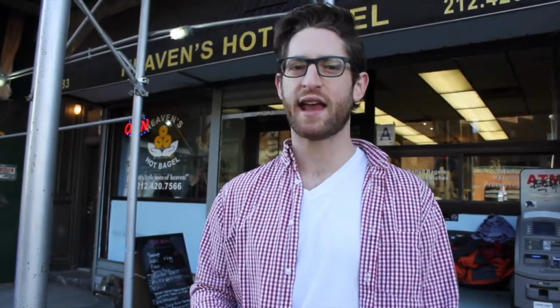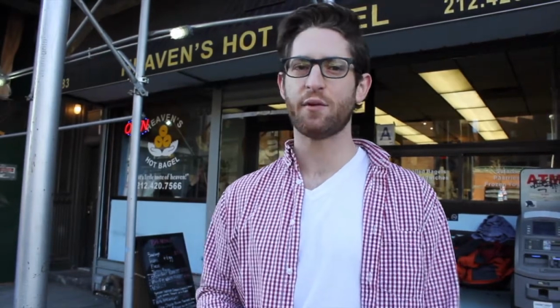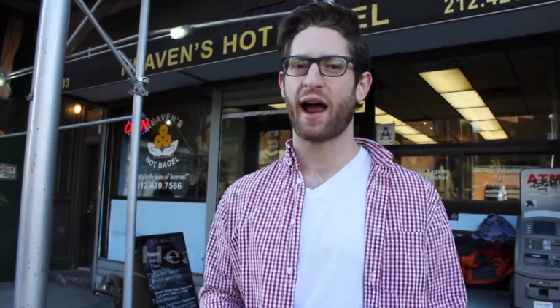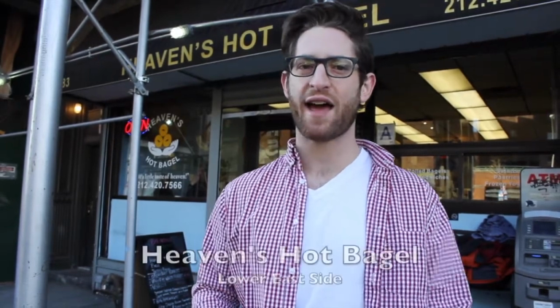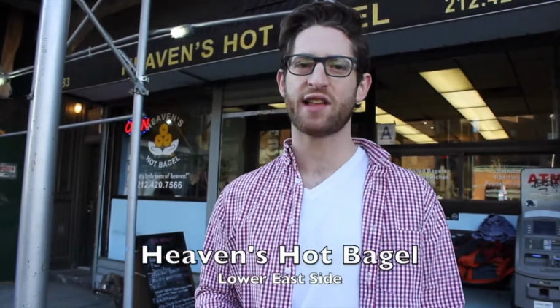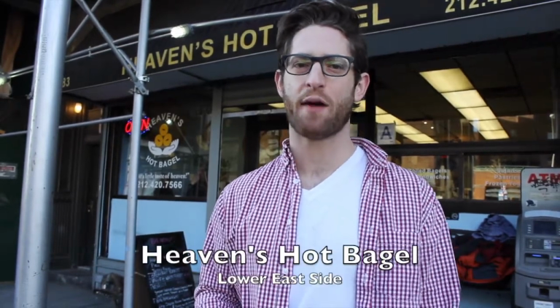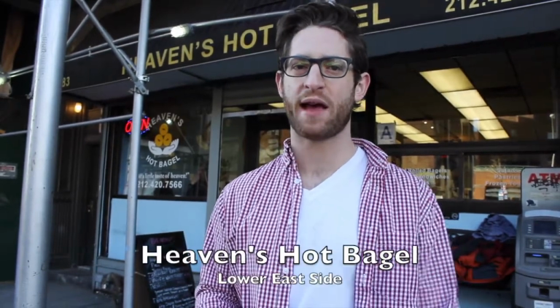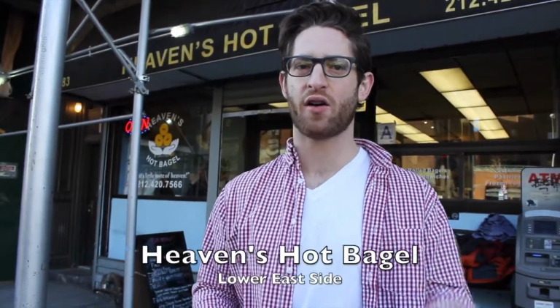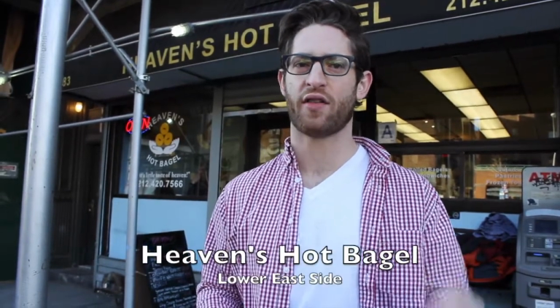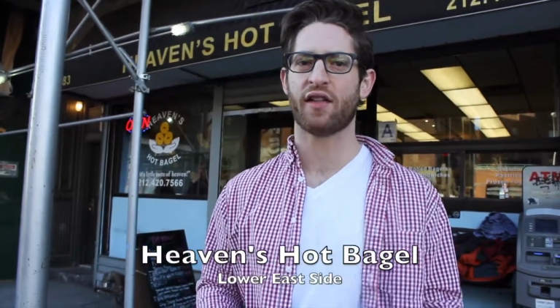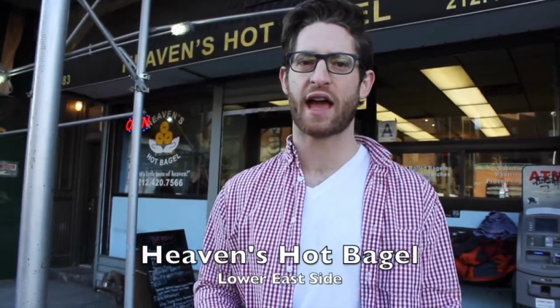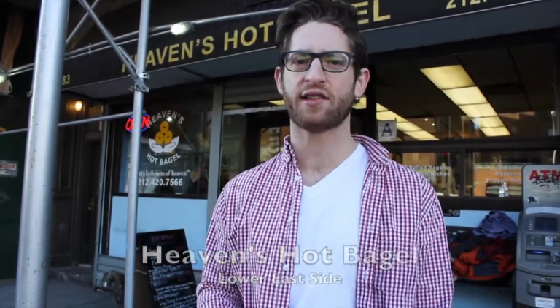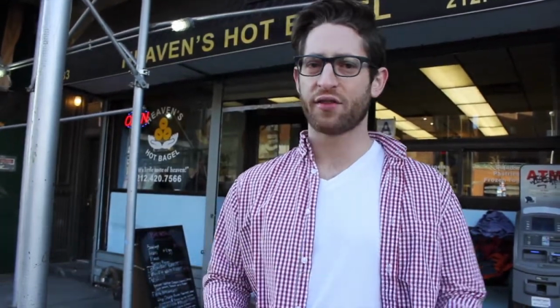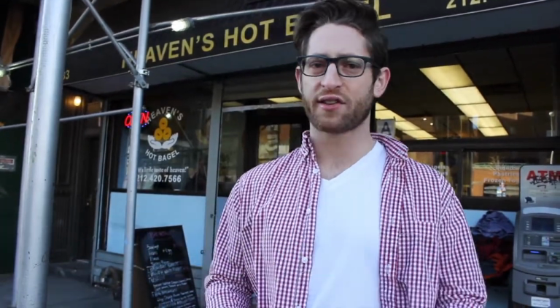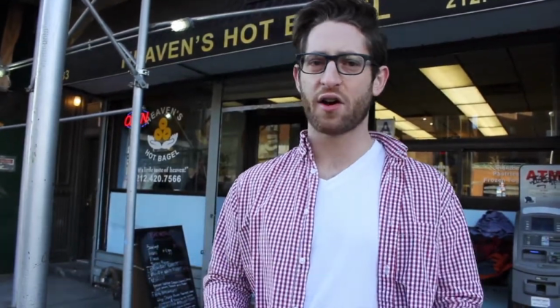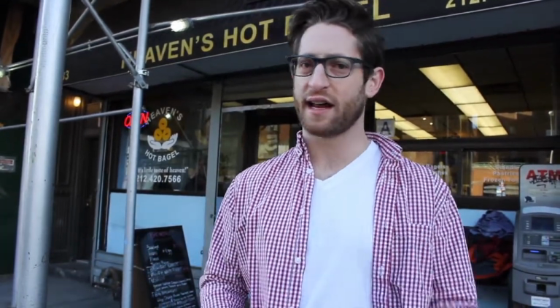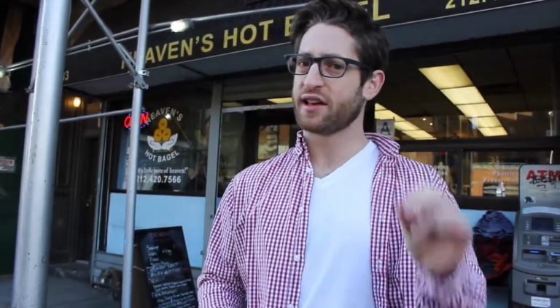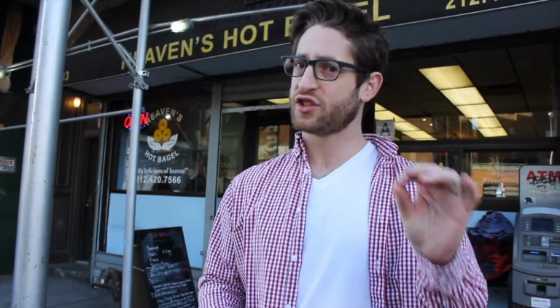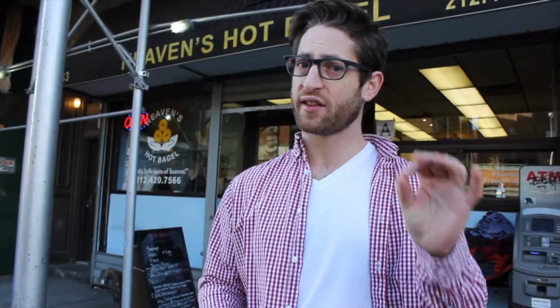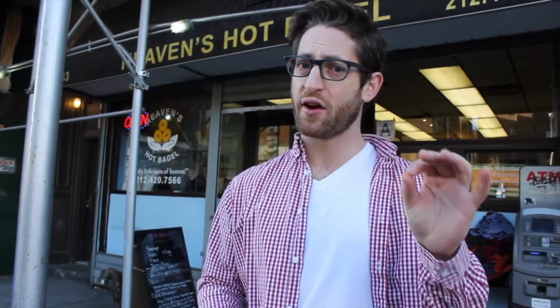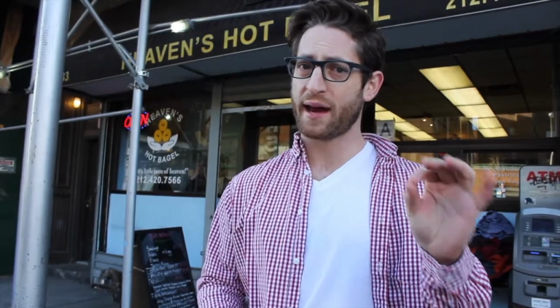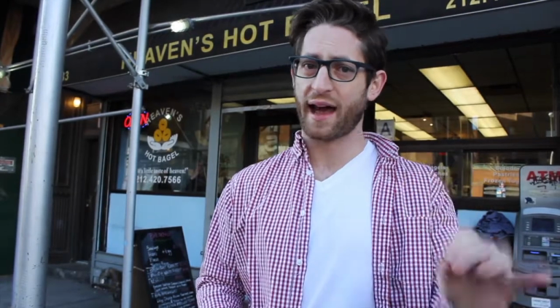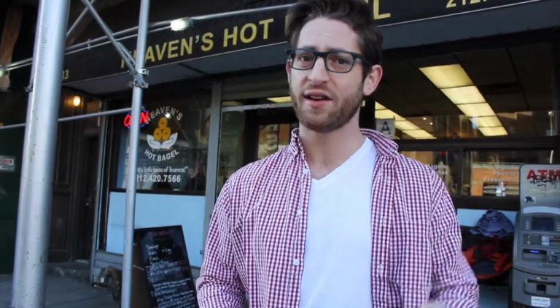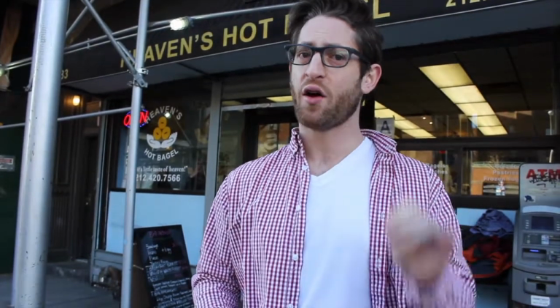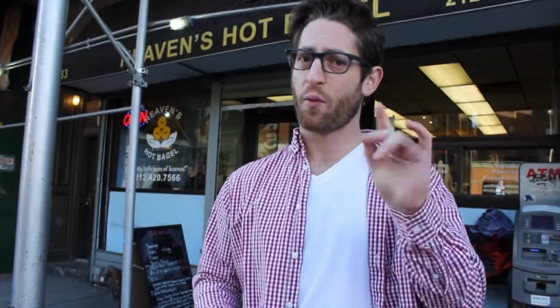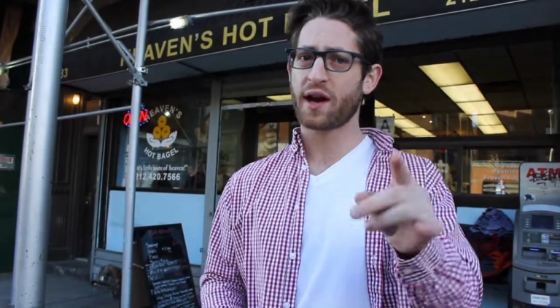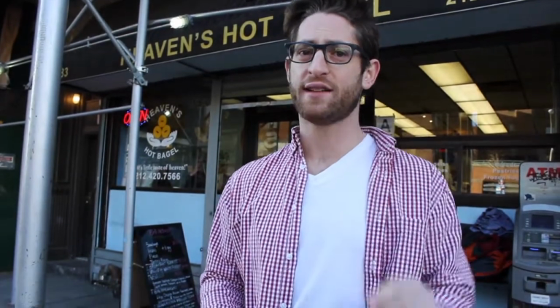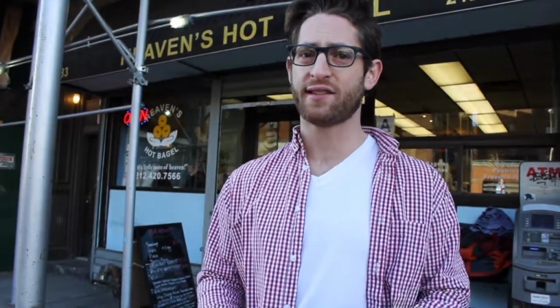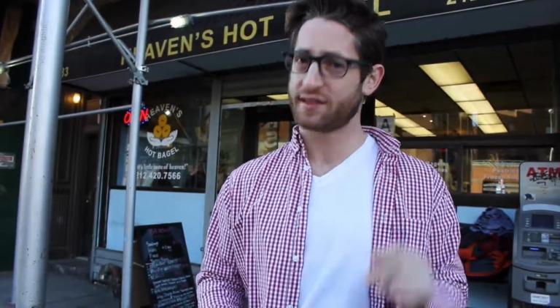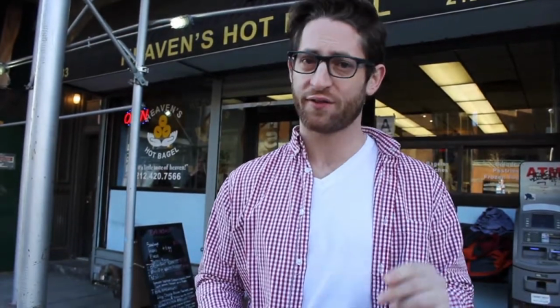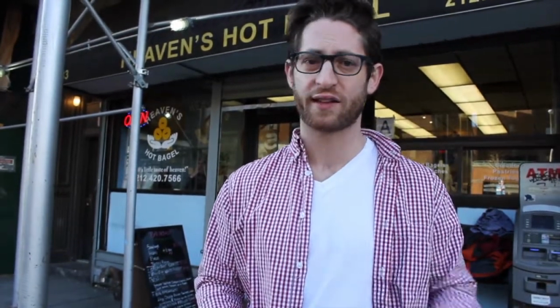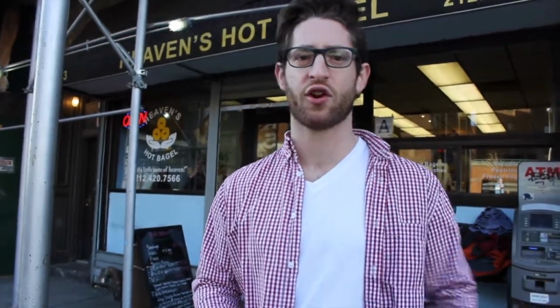Today we are at Heaven's Hot Bagel on the LES. Their slogan is, just a little bit of heaven. We're going to test to see if that's true.